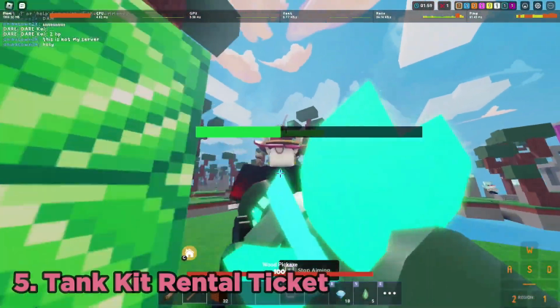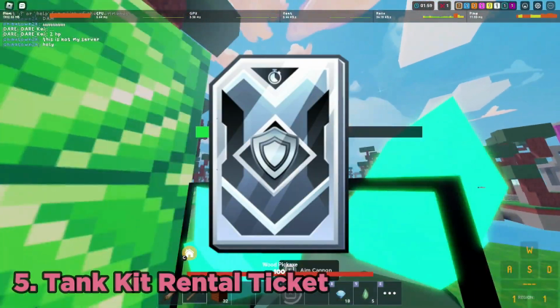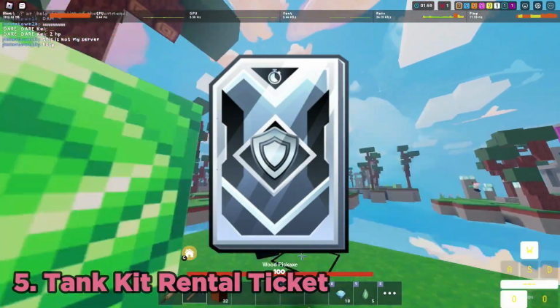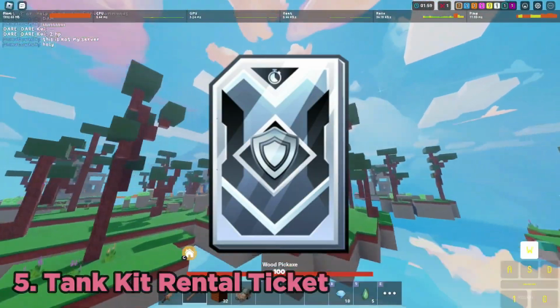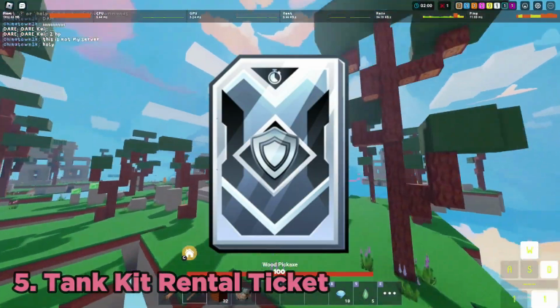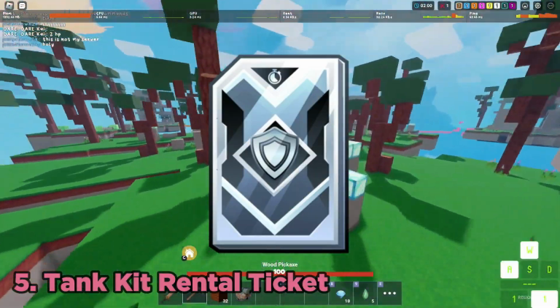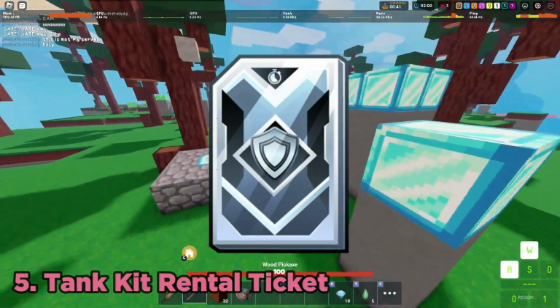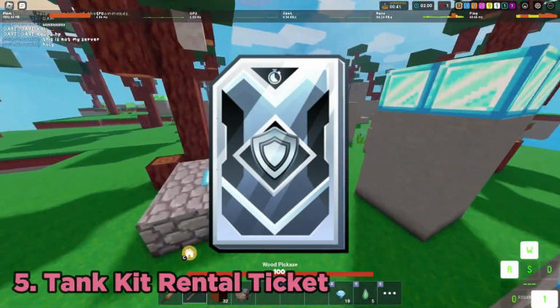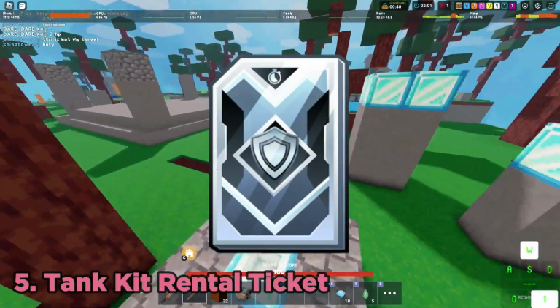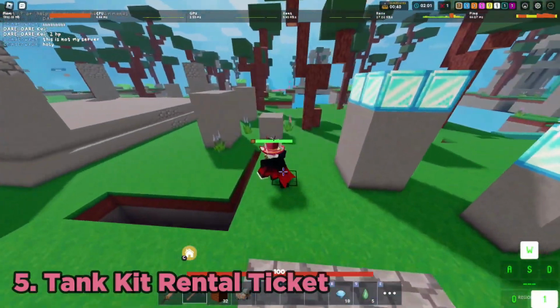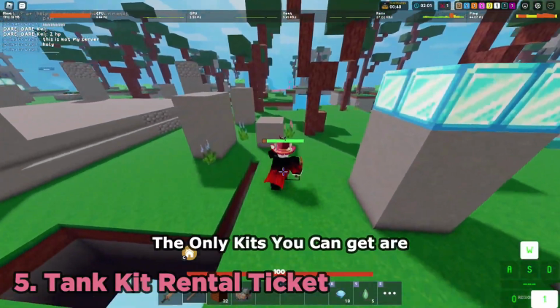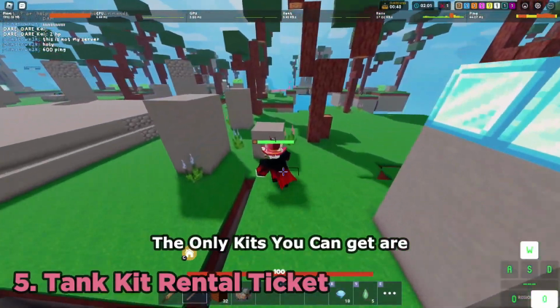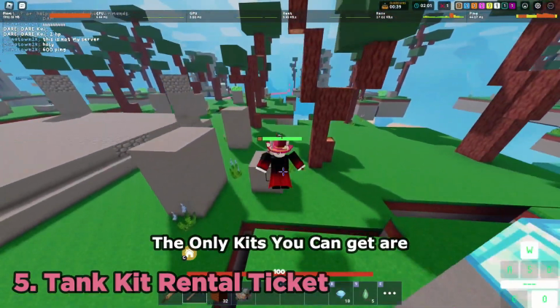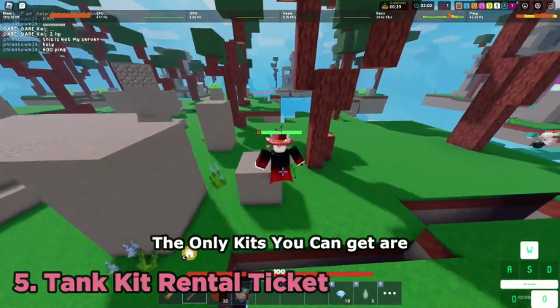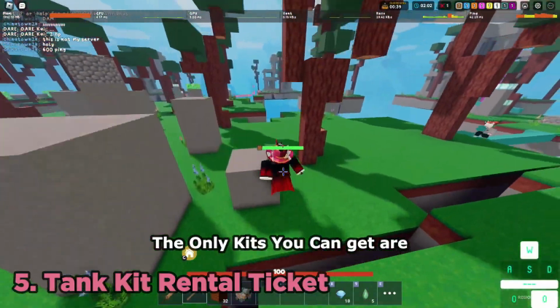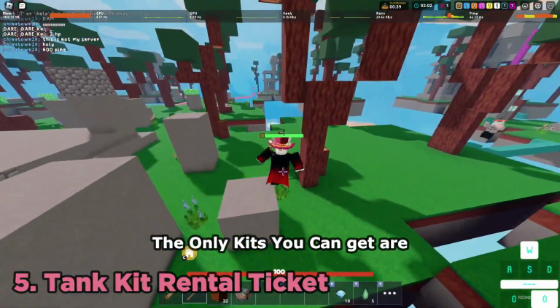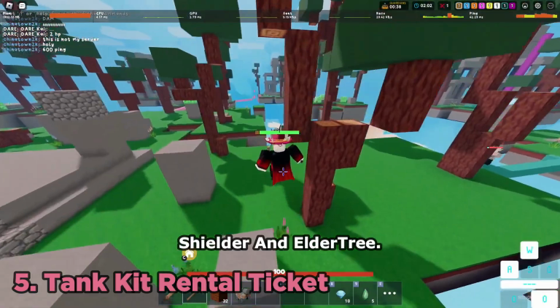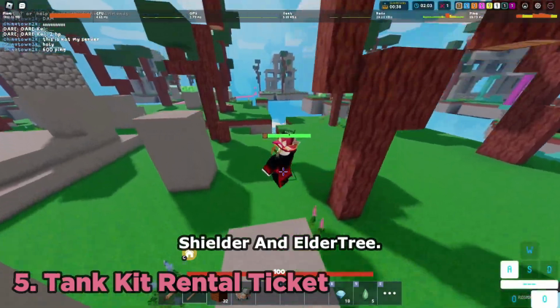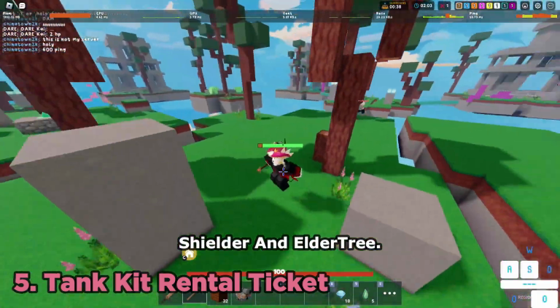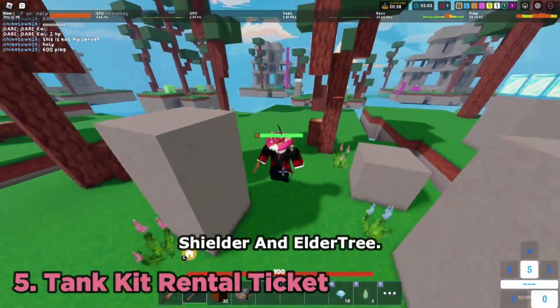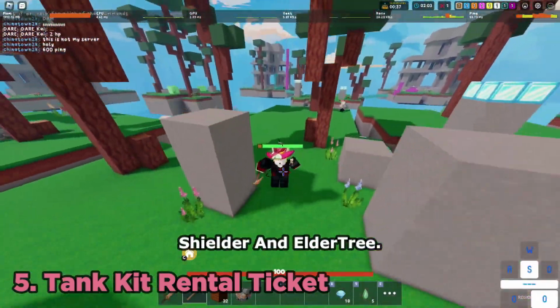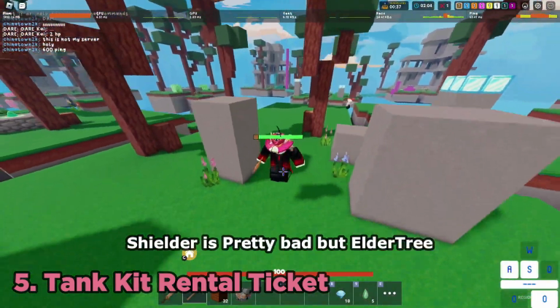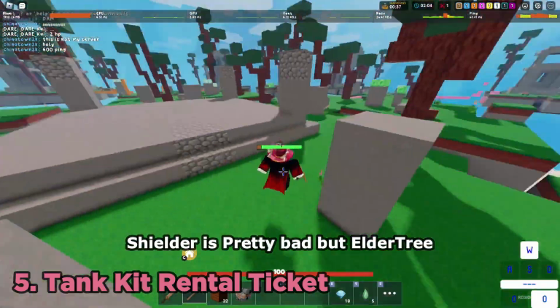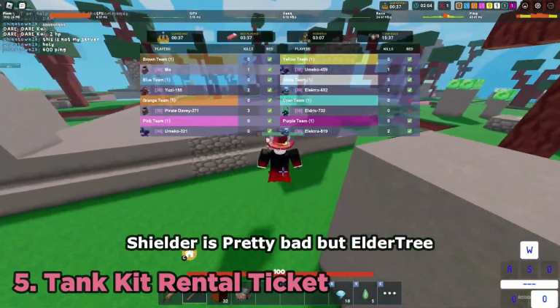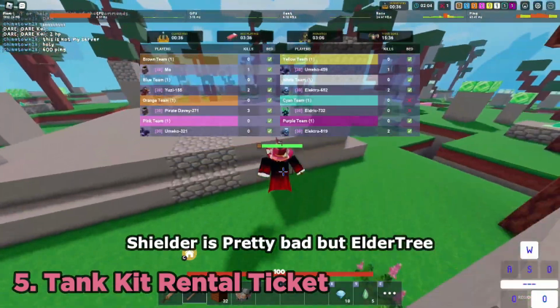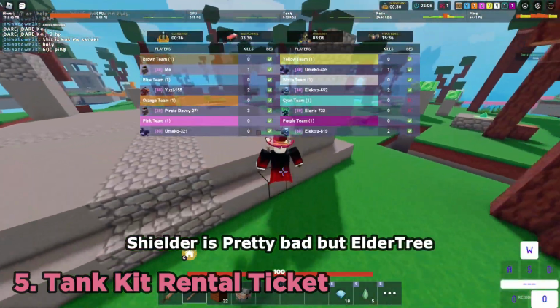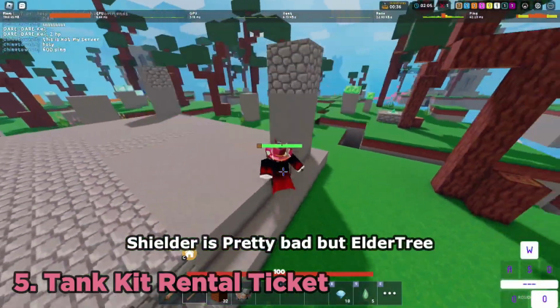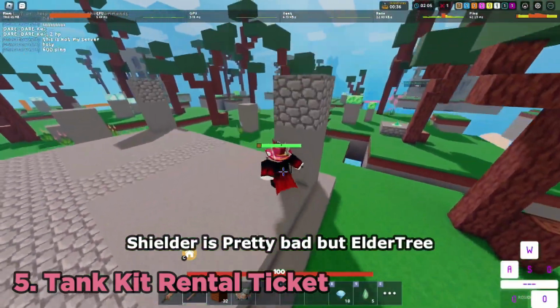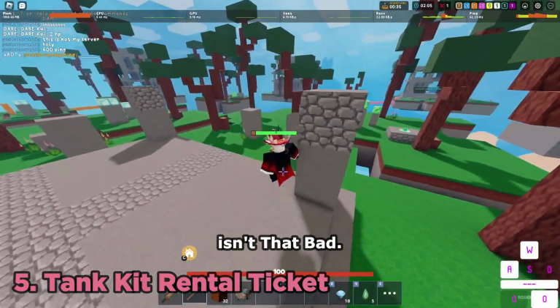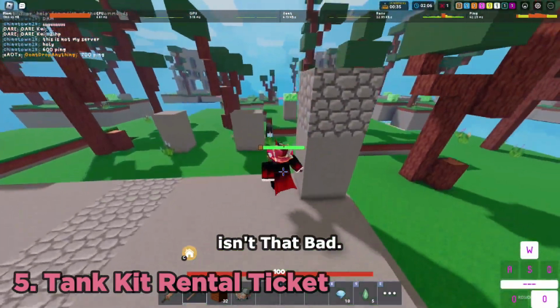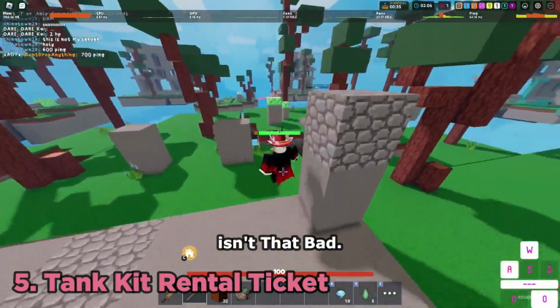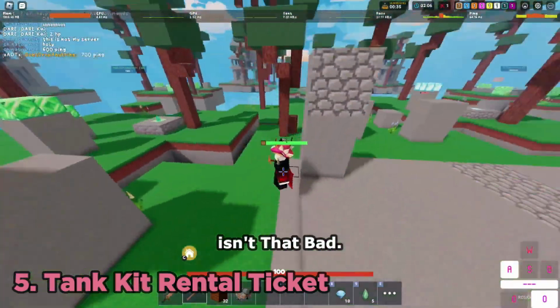At number five we have tank kit rental tickets. The only kits you can get are Shielder and Elder Tree. Shielder is pretty bad but Elder Tree isn't that bad.